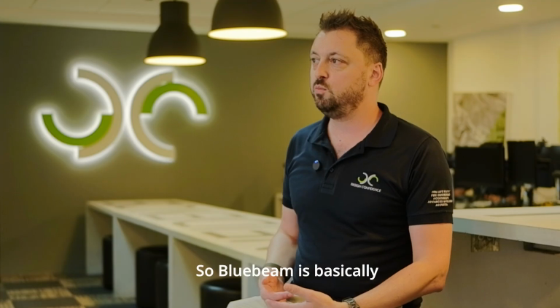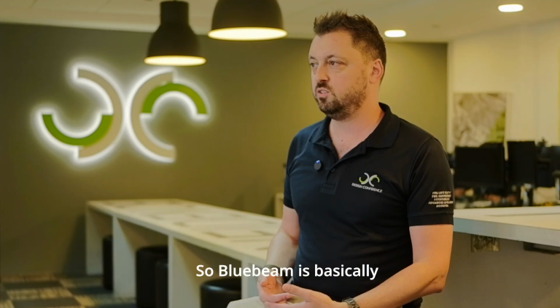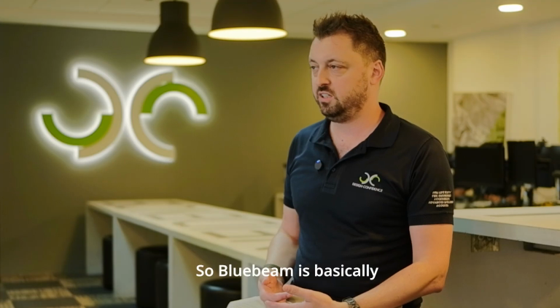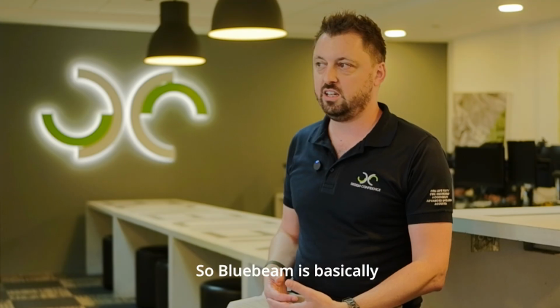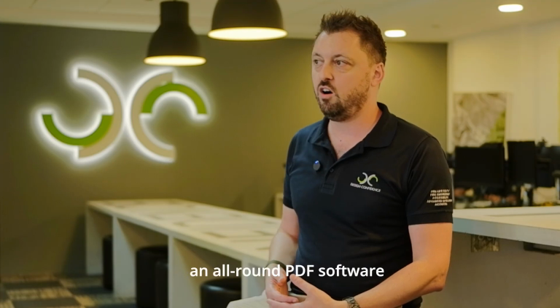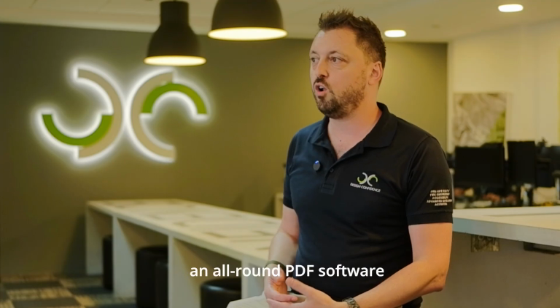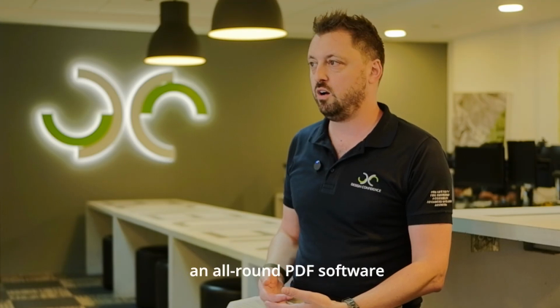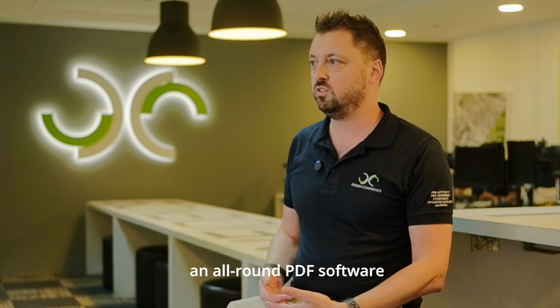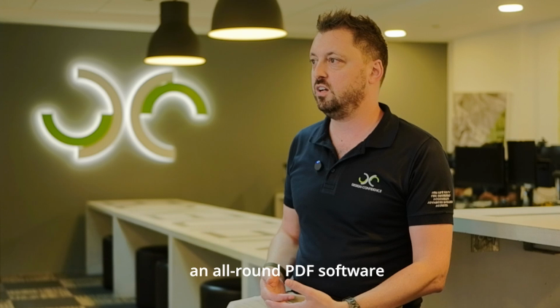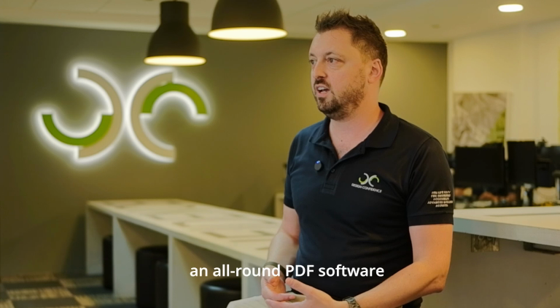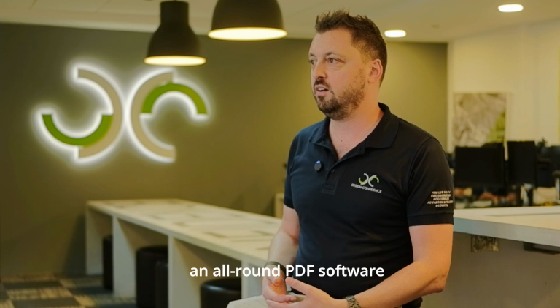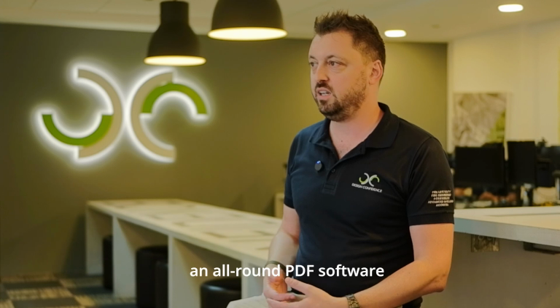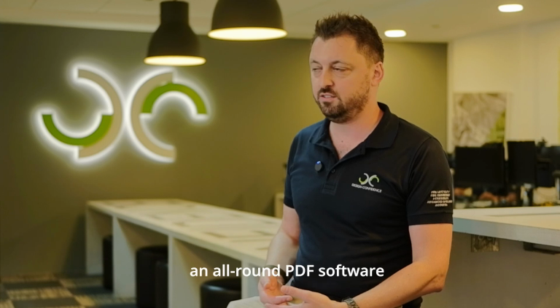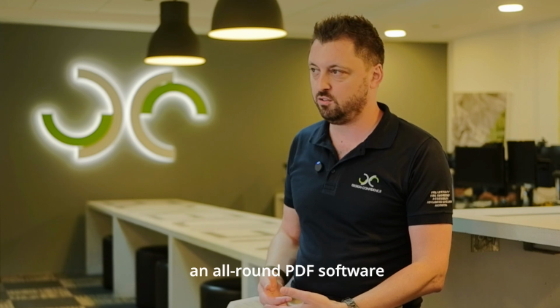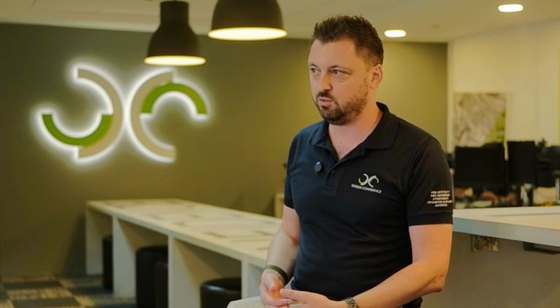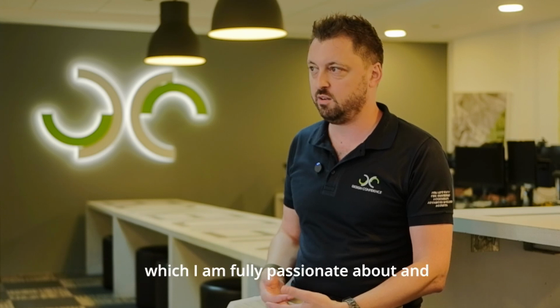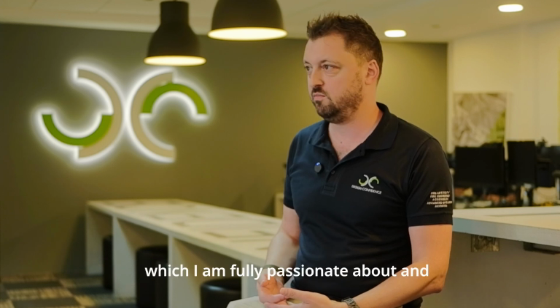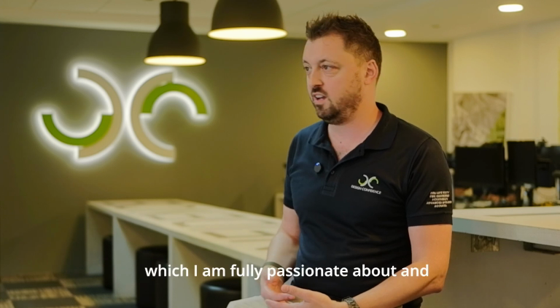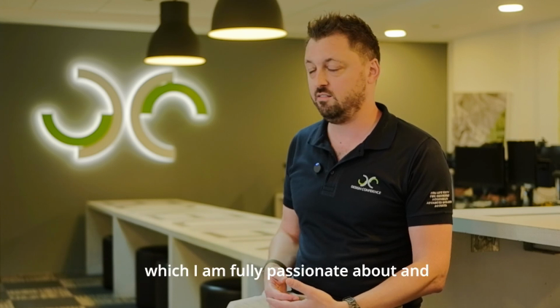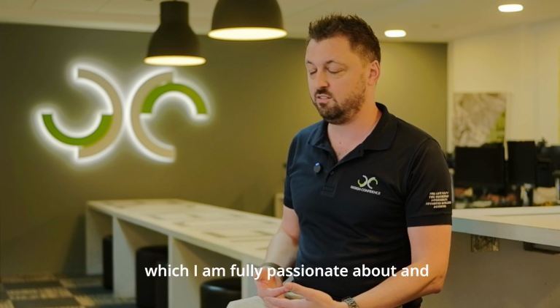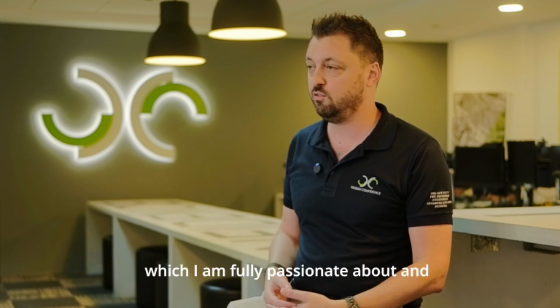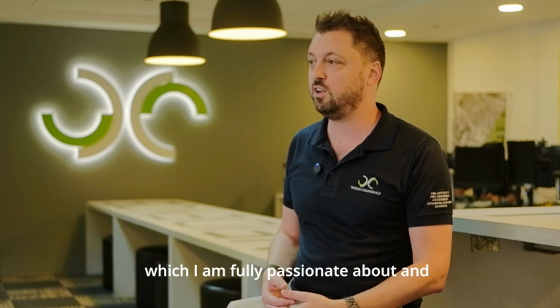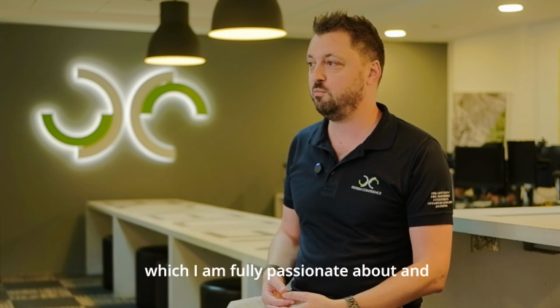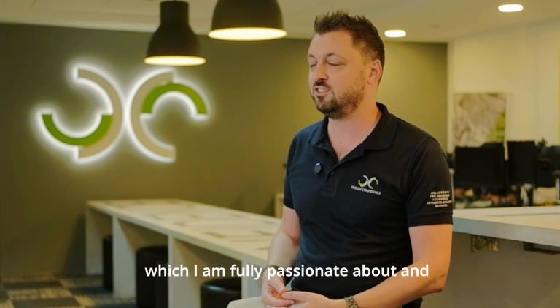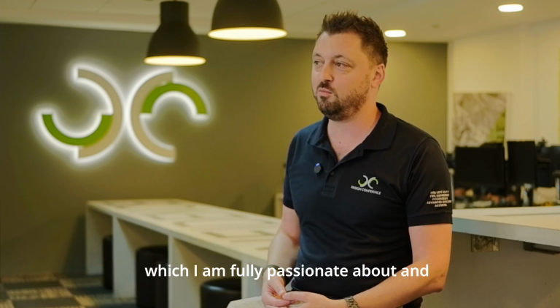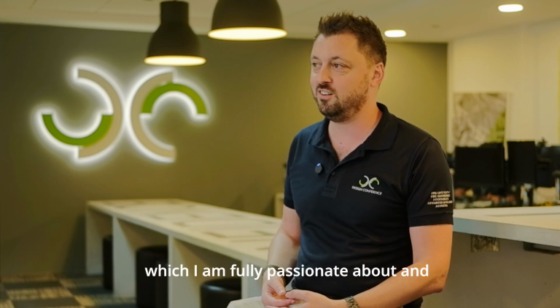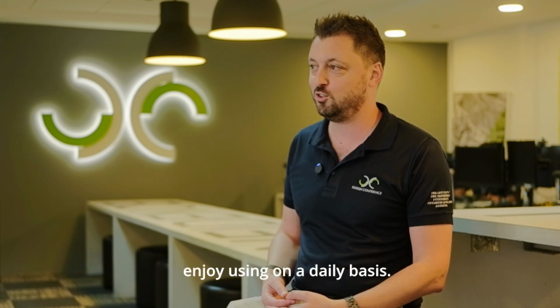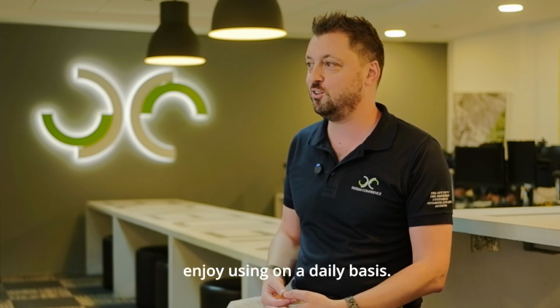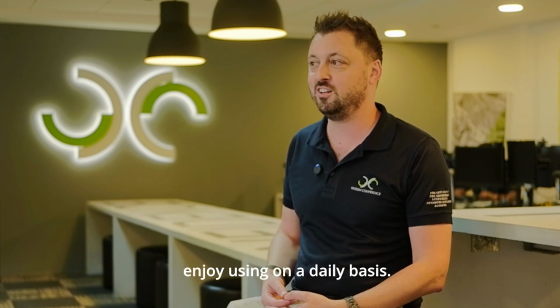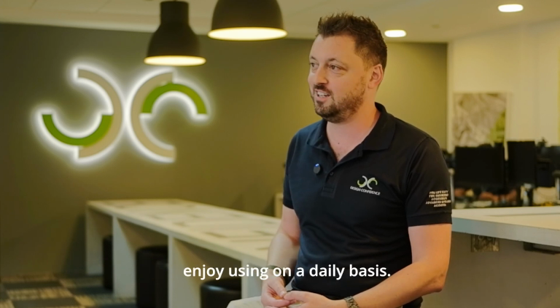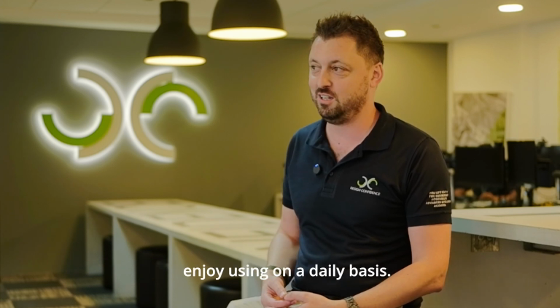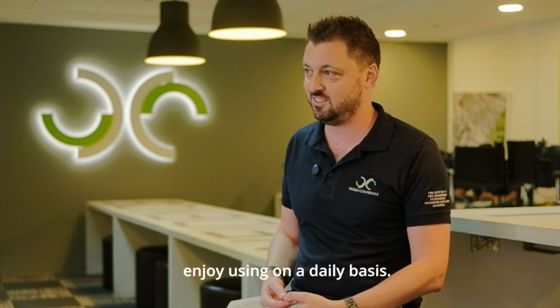Bluebeam is basically an all-round PDF software which I am fully passionate about and enjoy using on a daily basis.